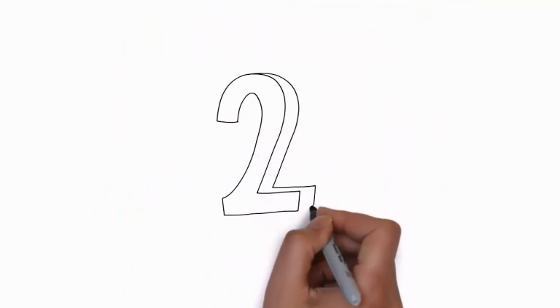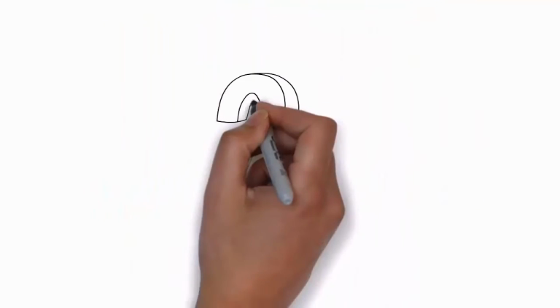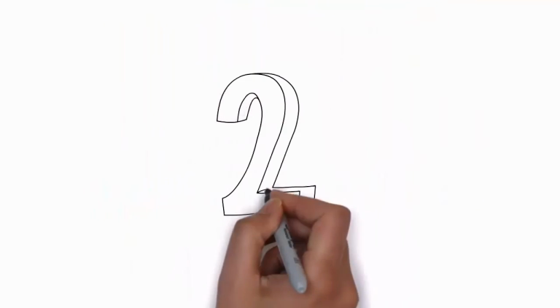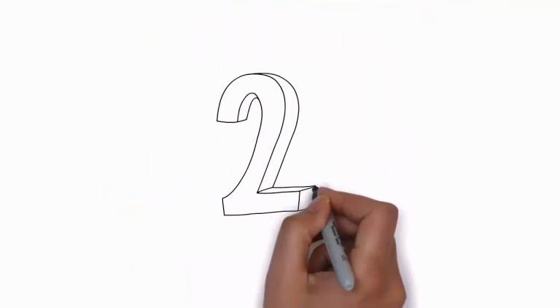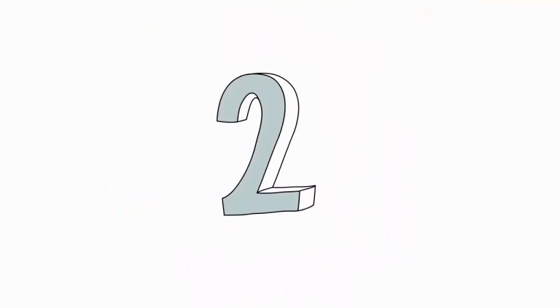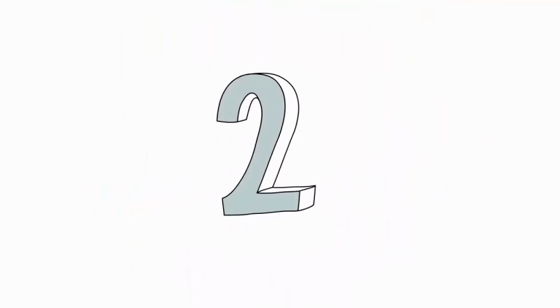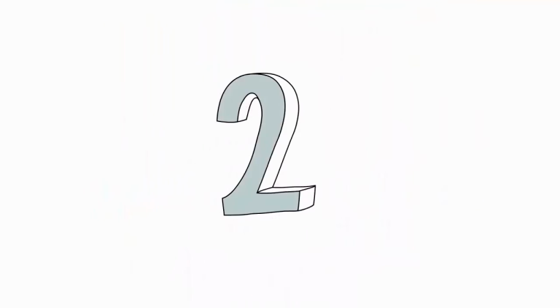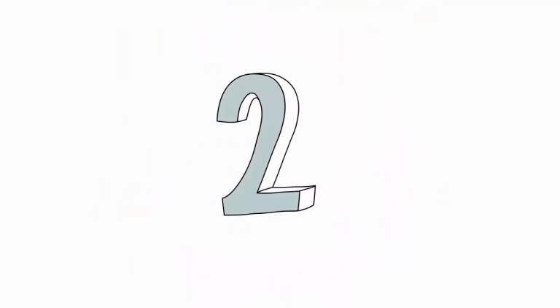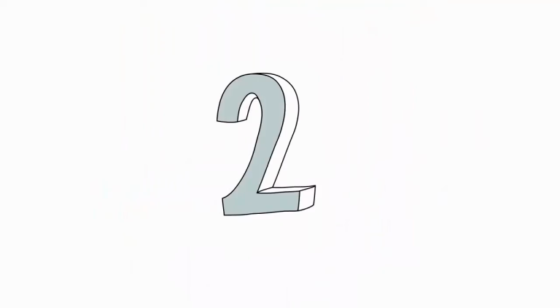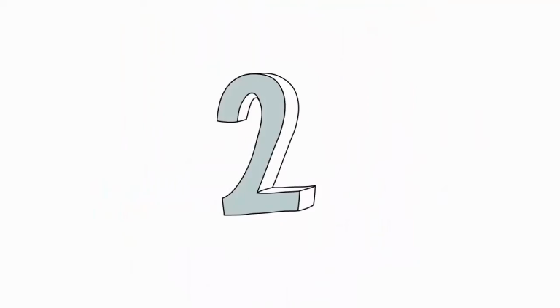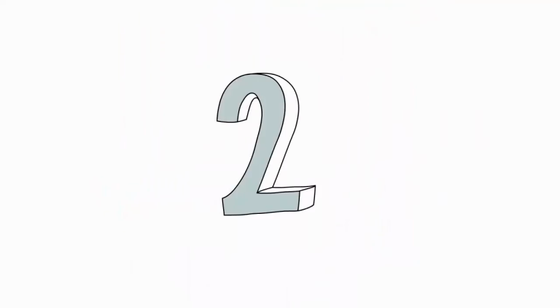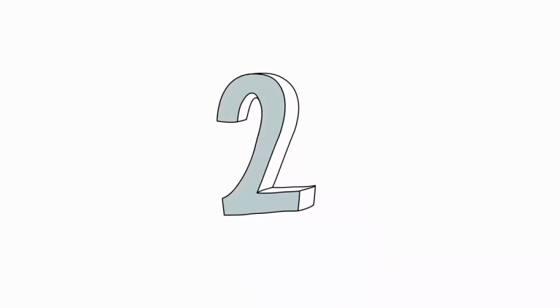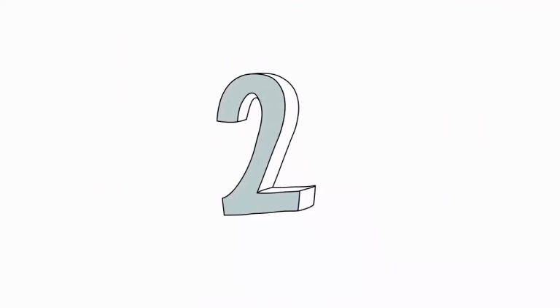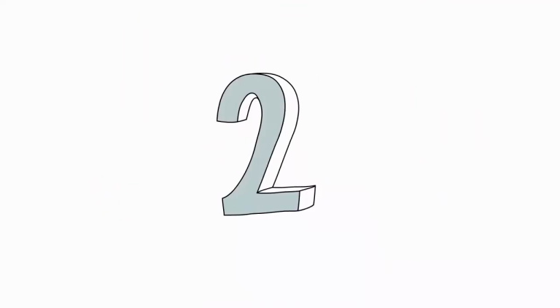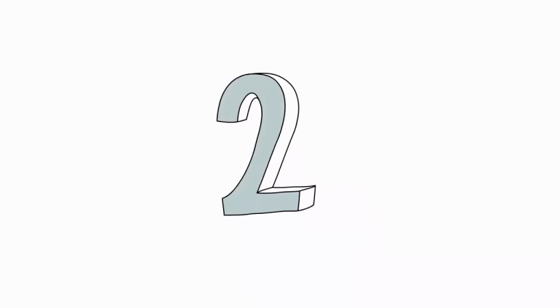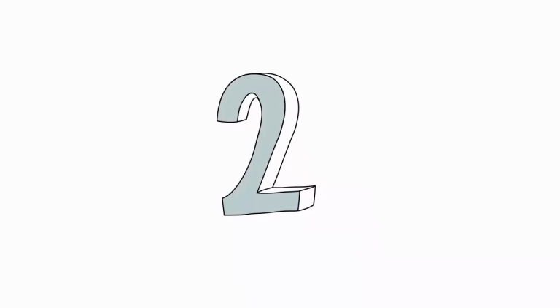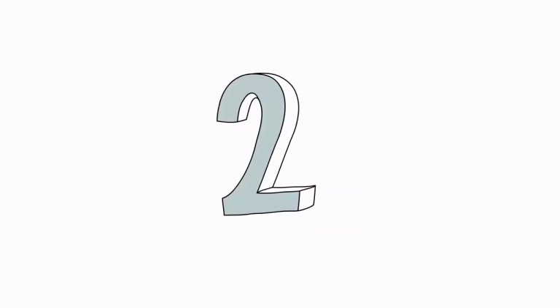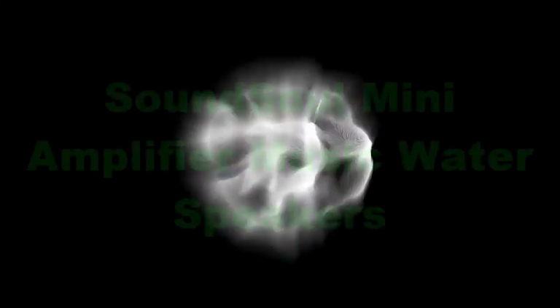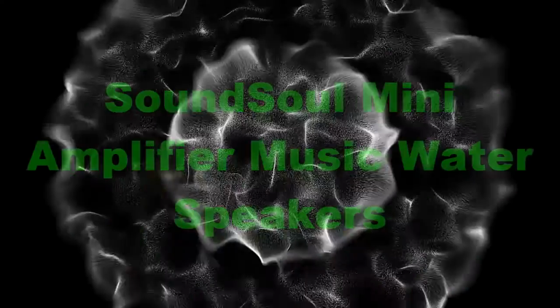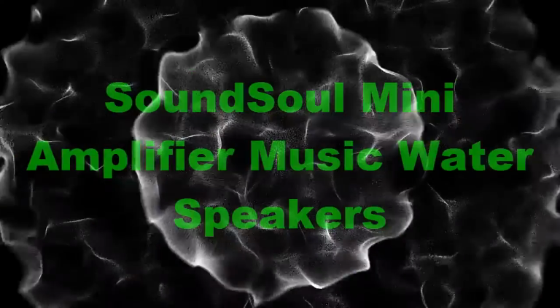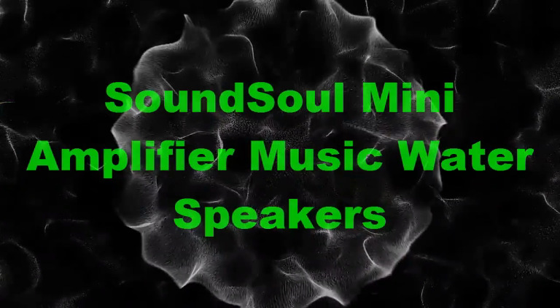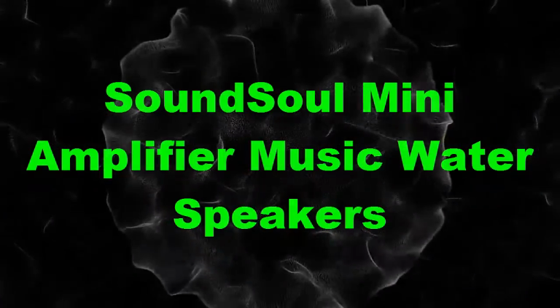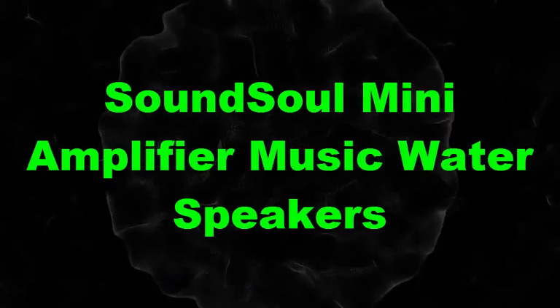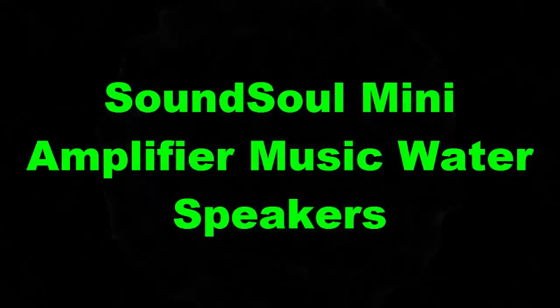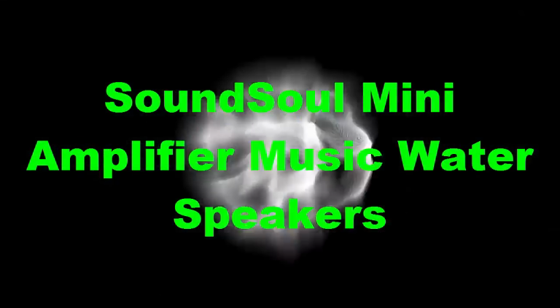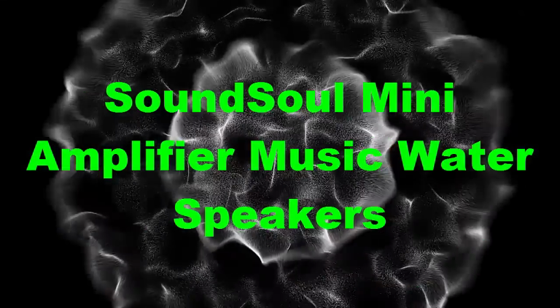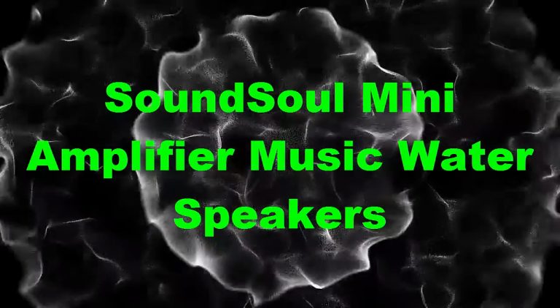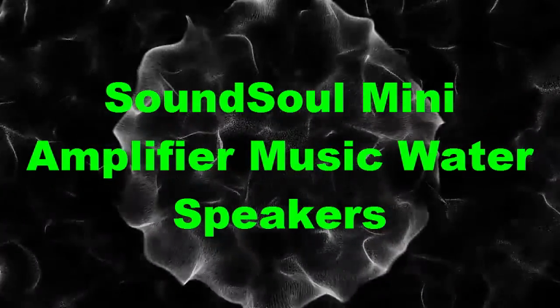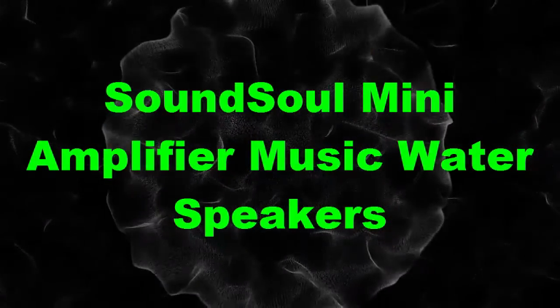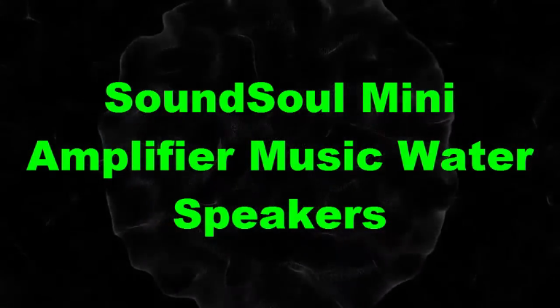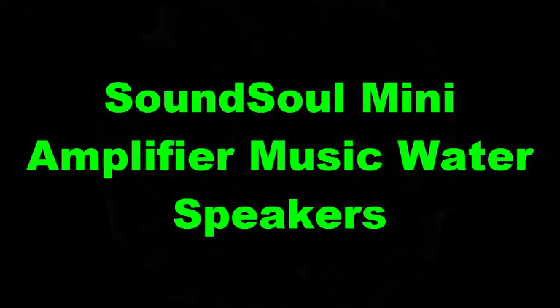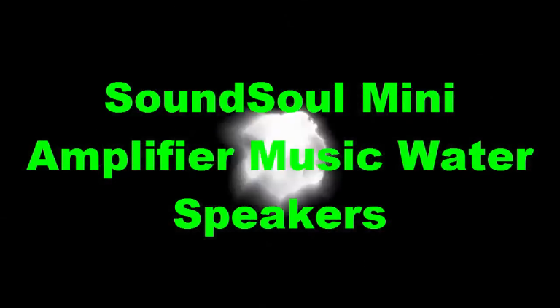Number 2: Sound Soul Mini Amplifier Music Water Speakers.